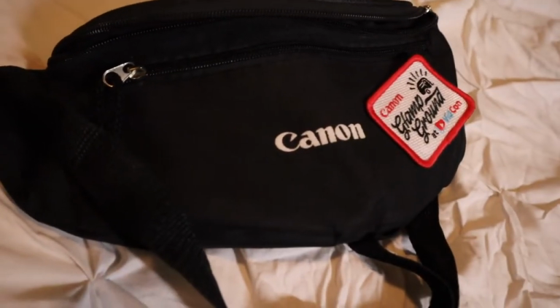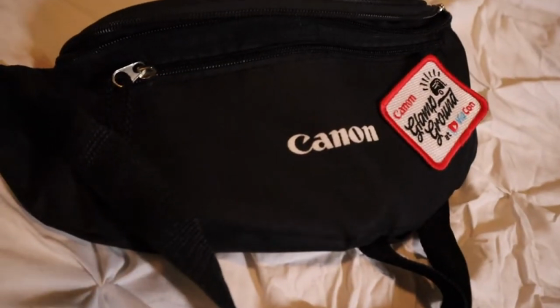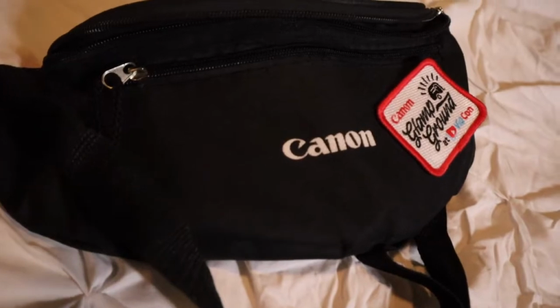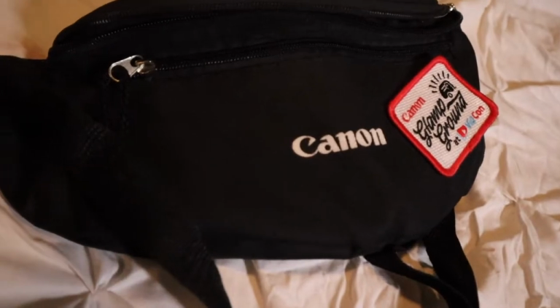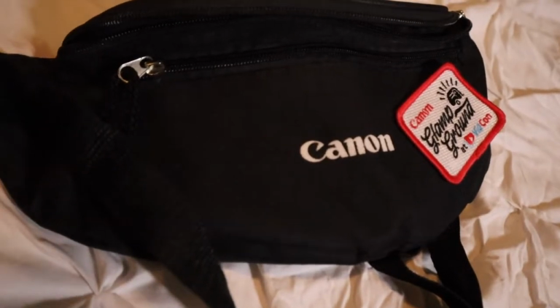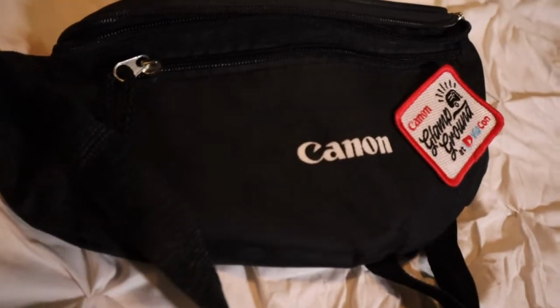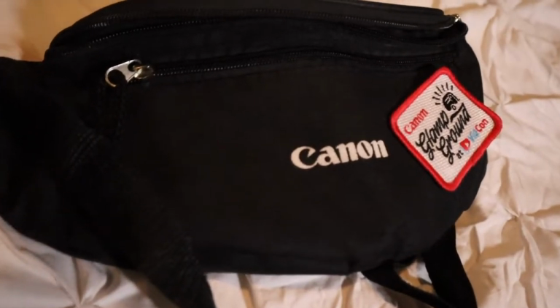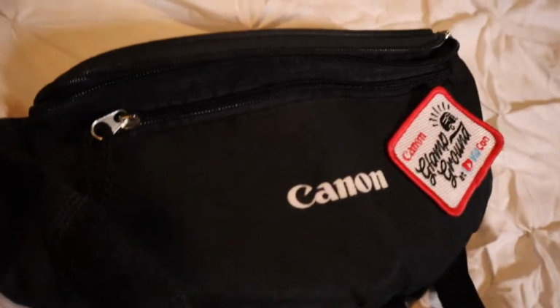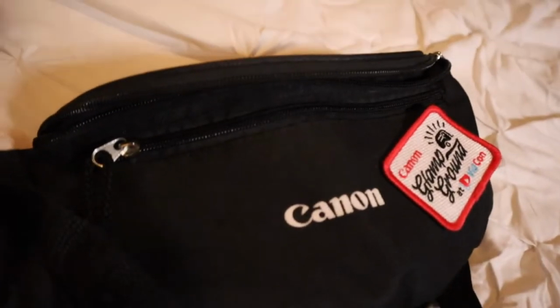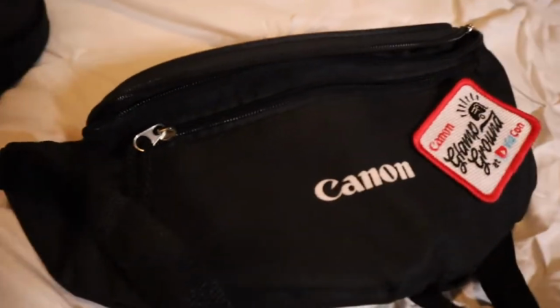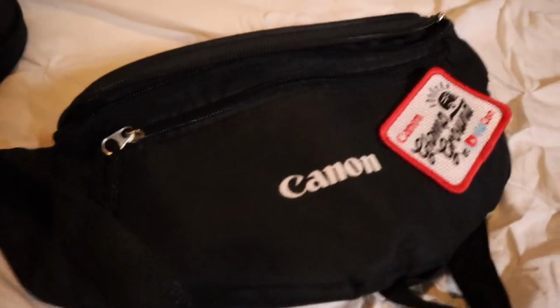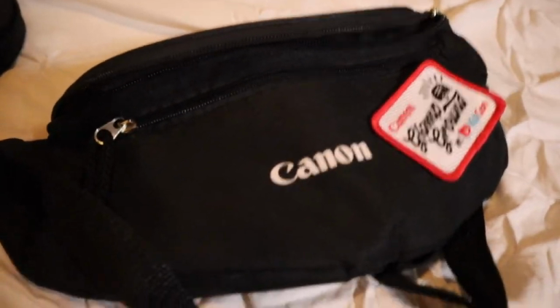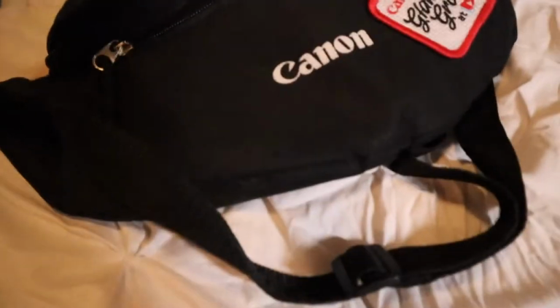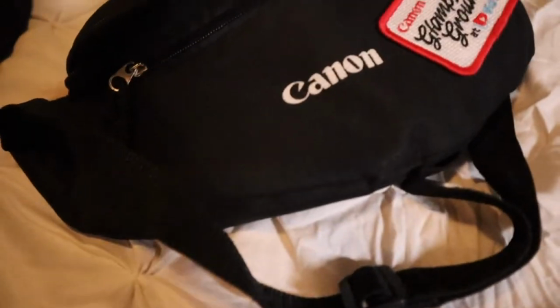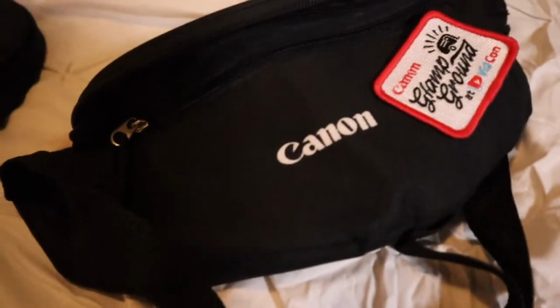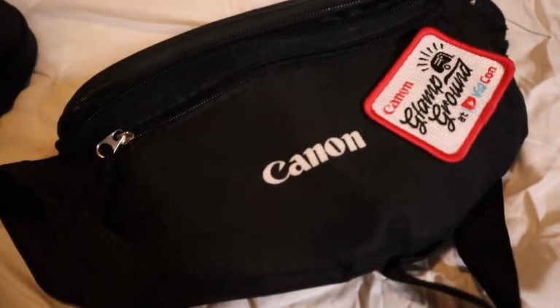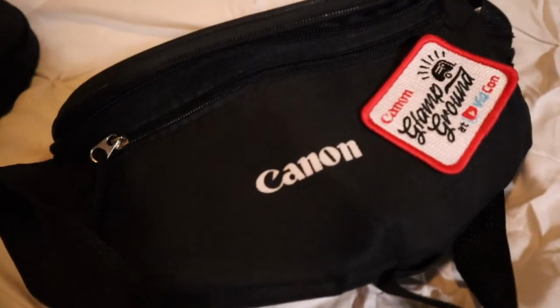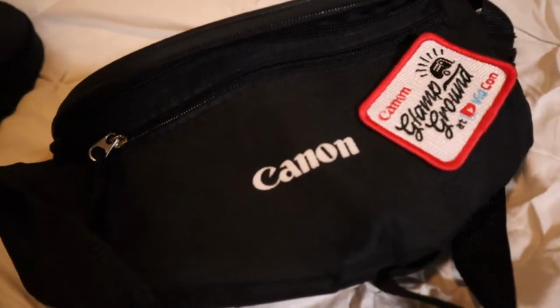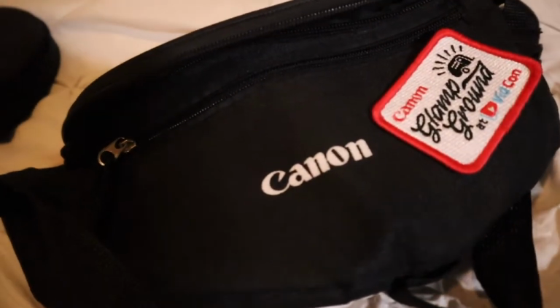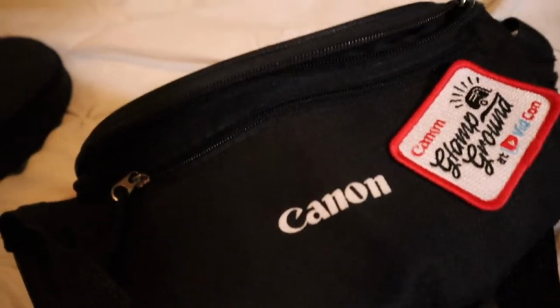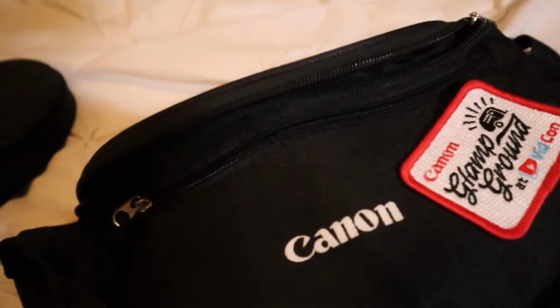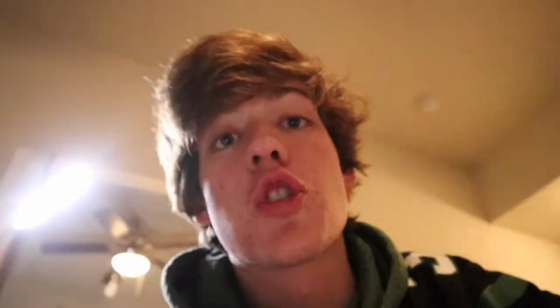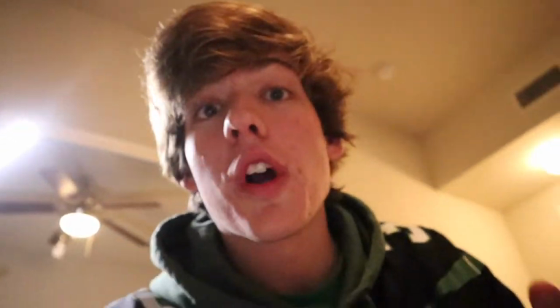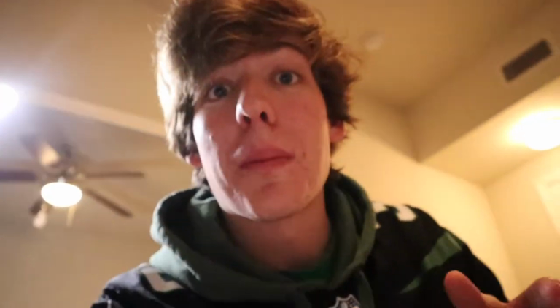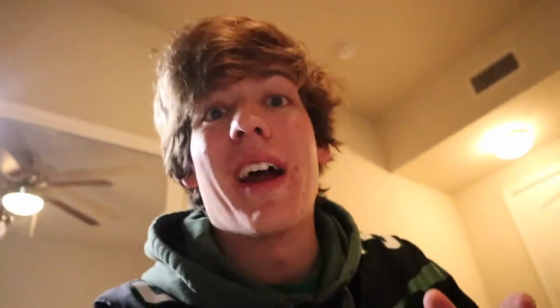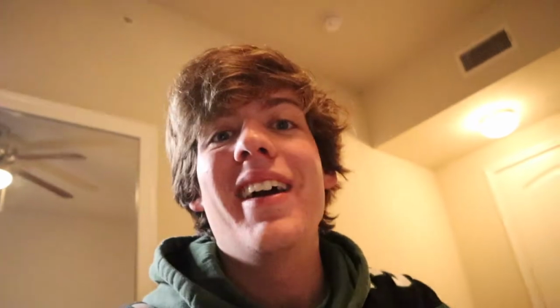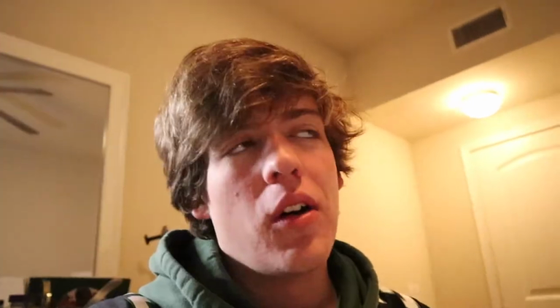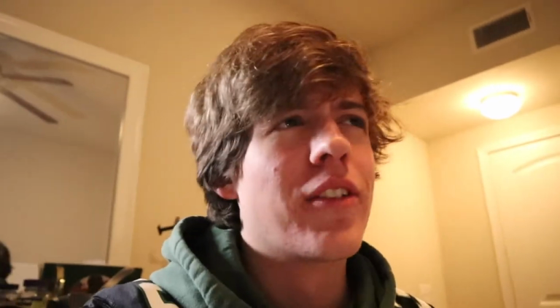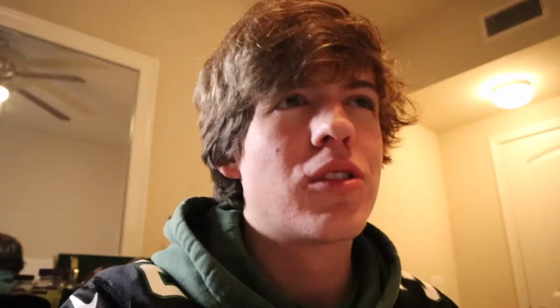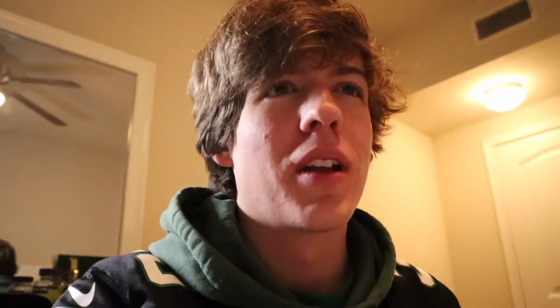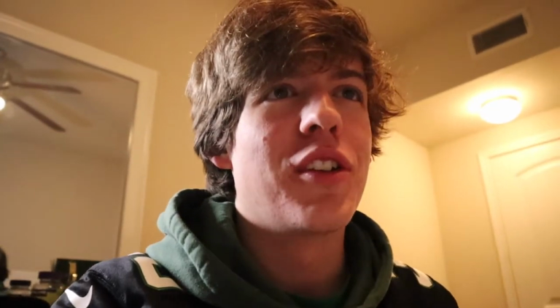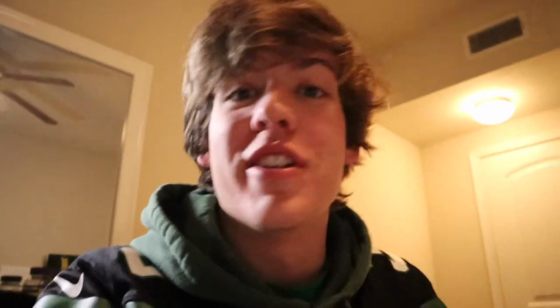This is my camera bag — I got it at VidCon for free. And every YouTuber loves to do this: what's in my camera bag? Let's find out.